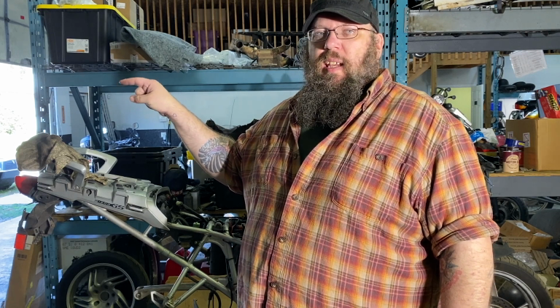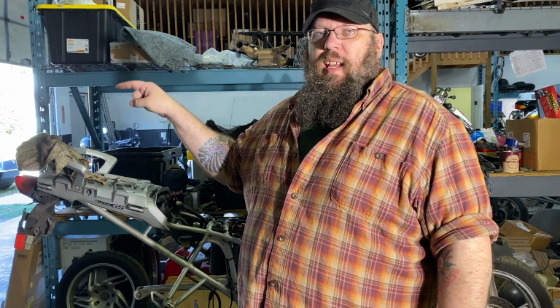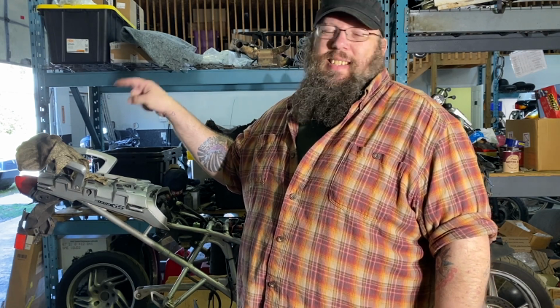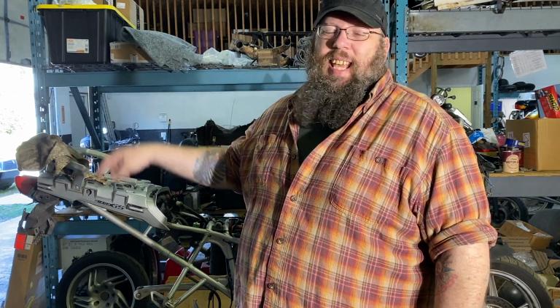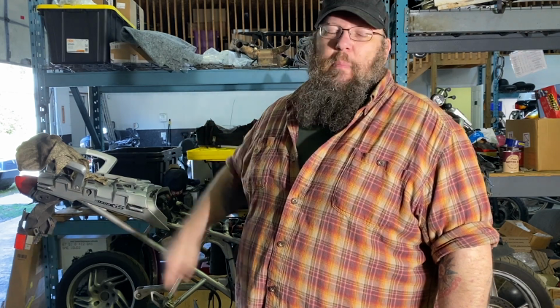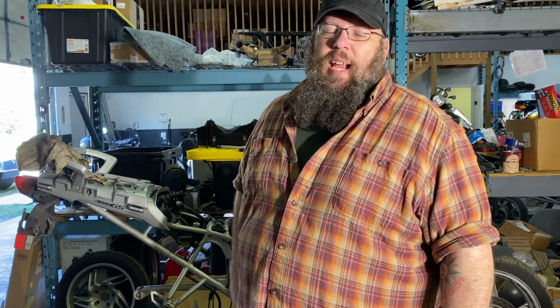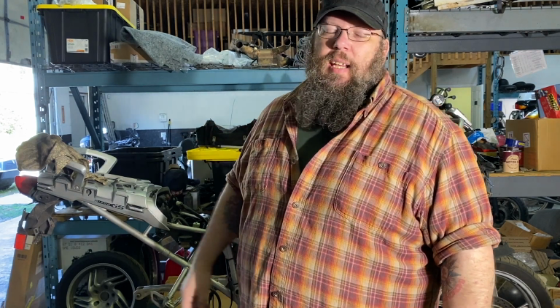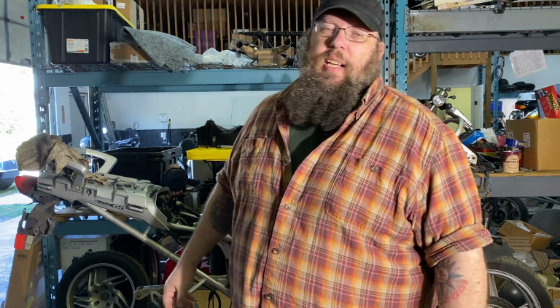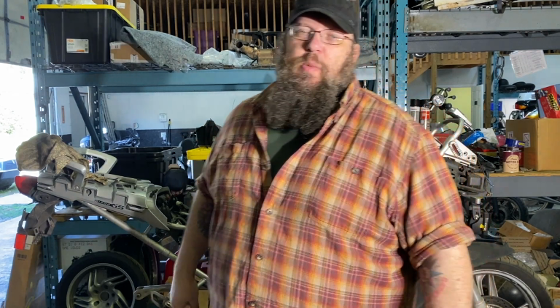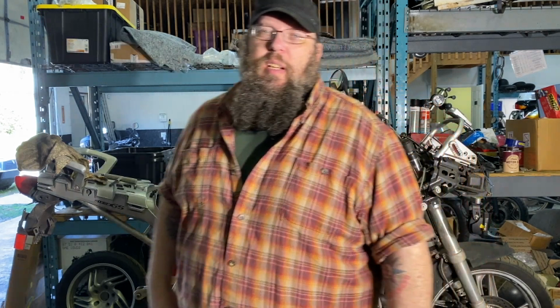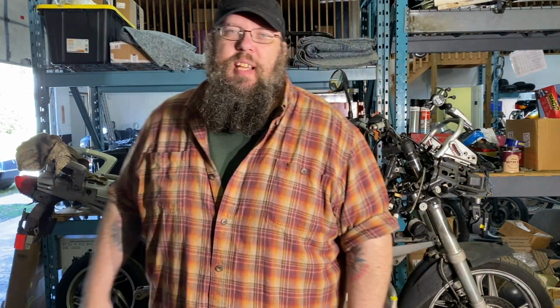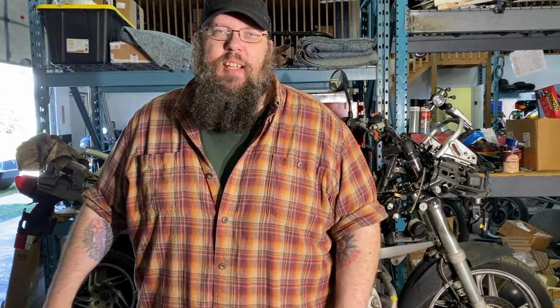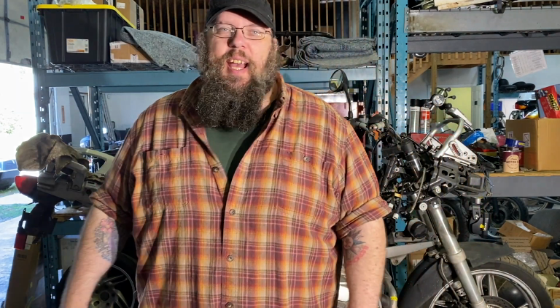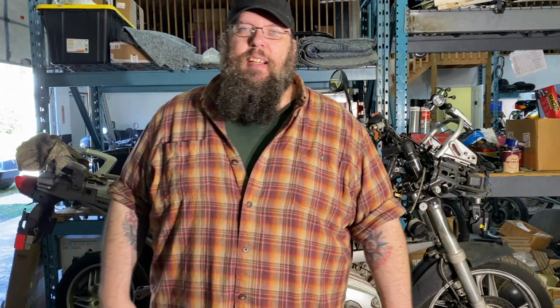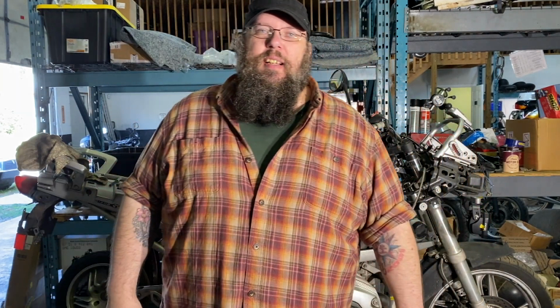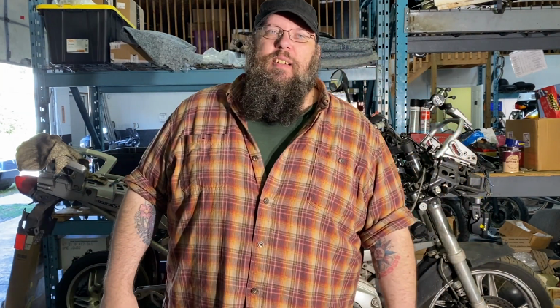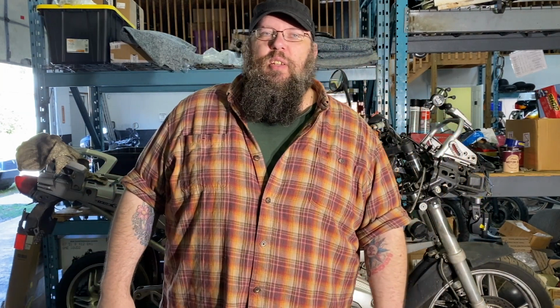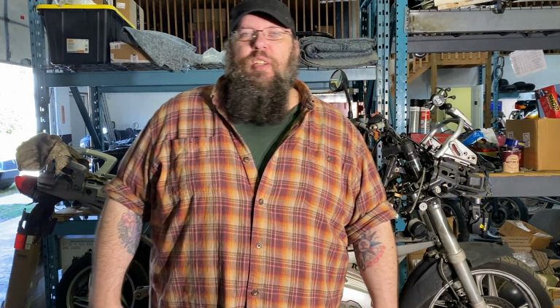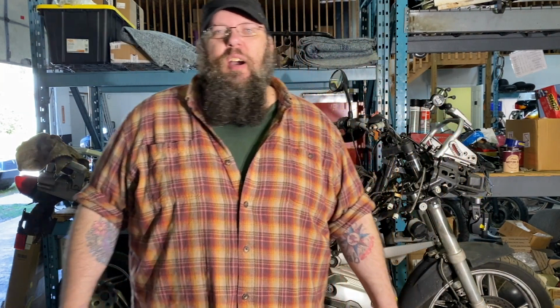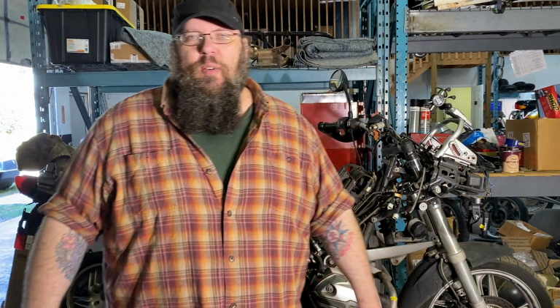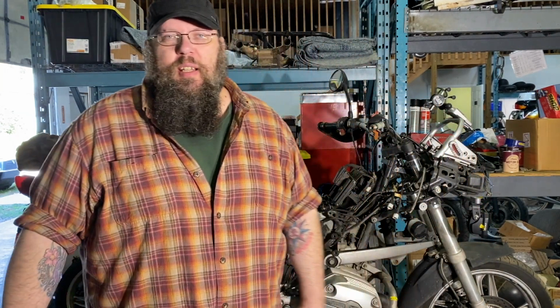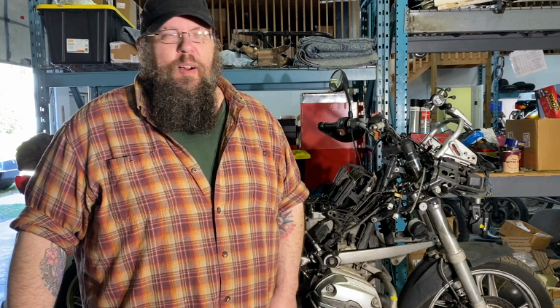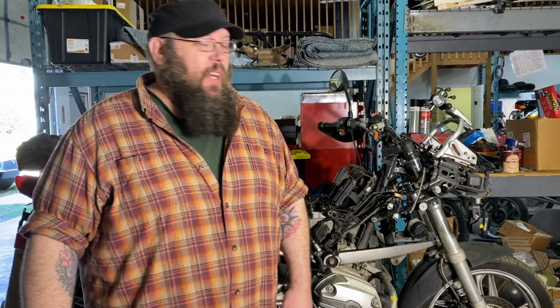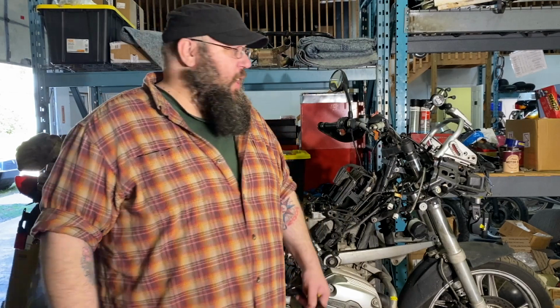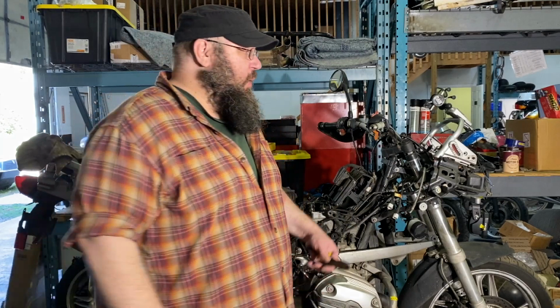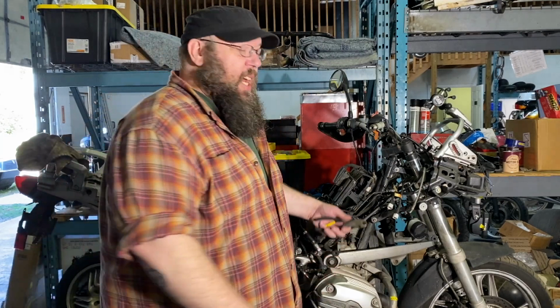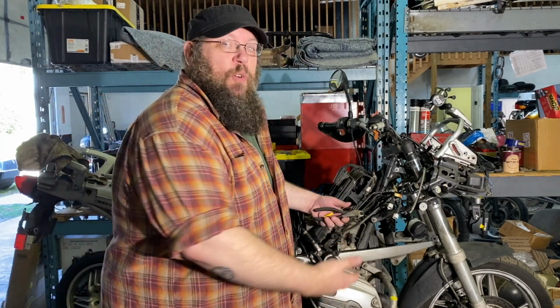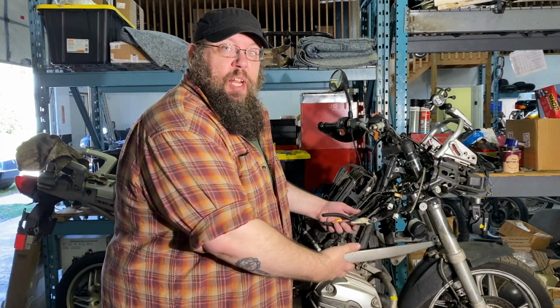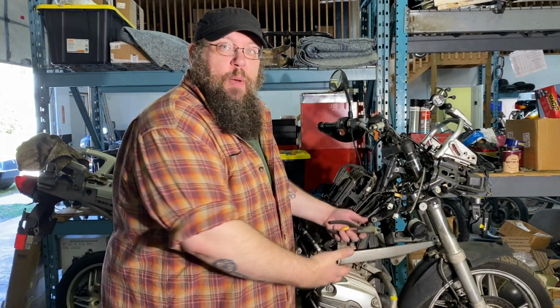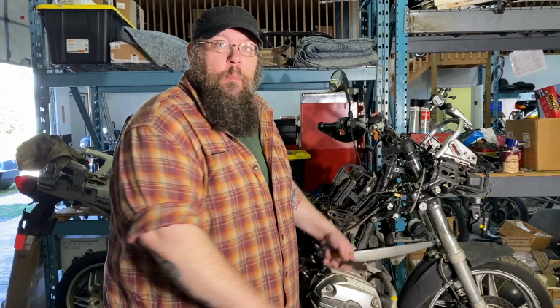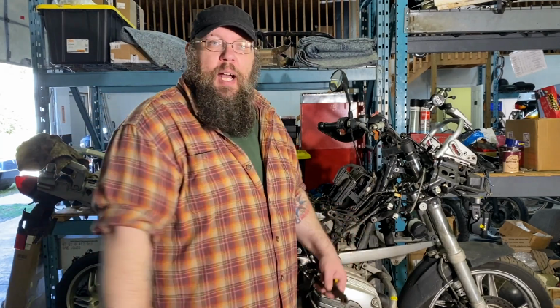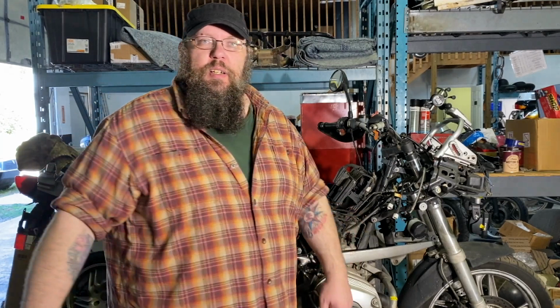That's a K-bike. I just wanted to tell you that so that you know I don't only ever think about boxers.